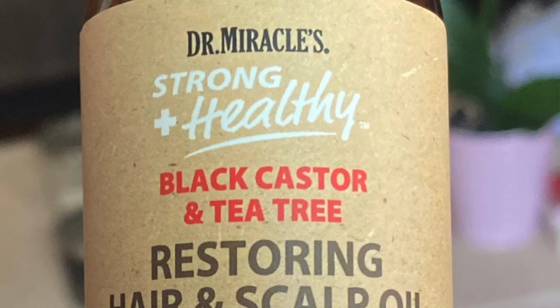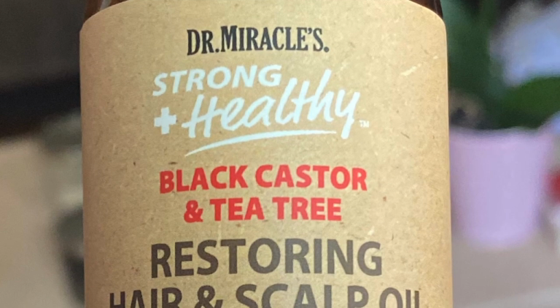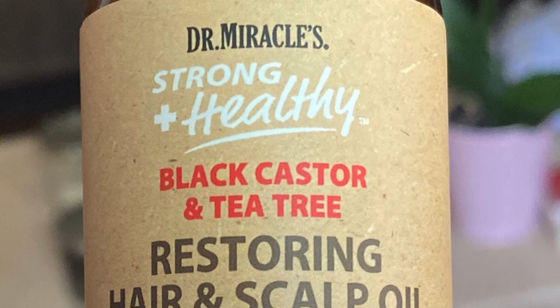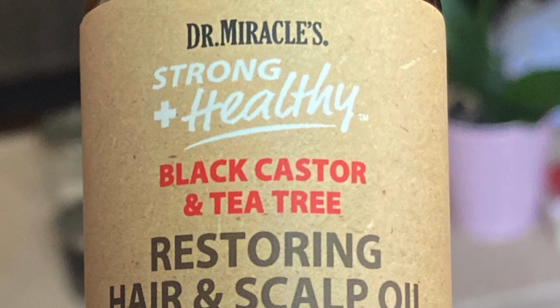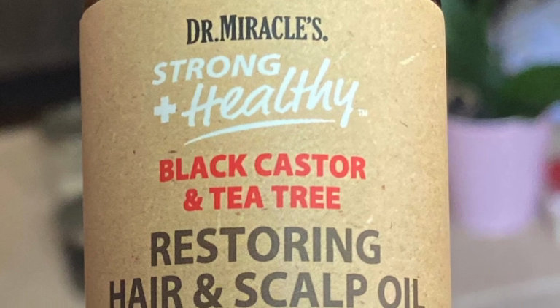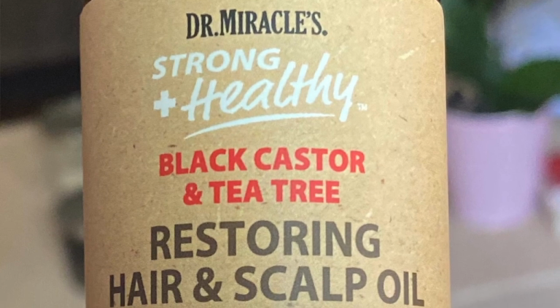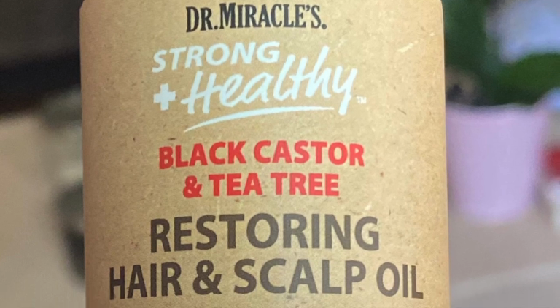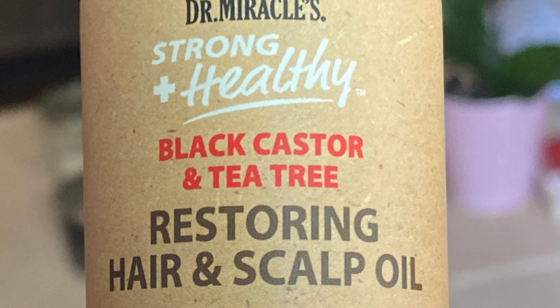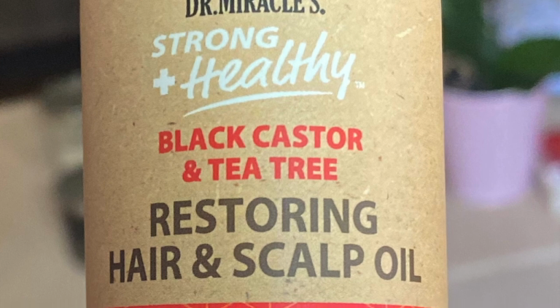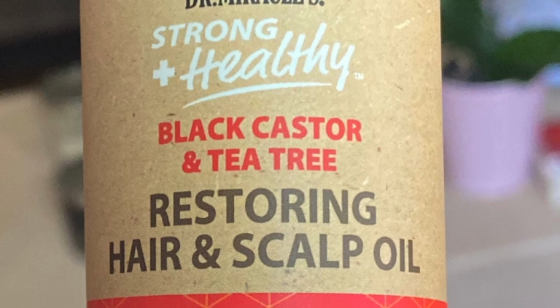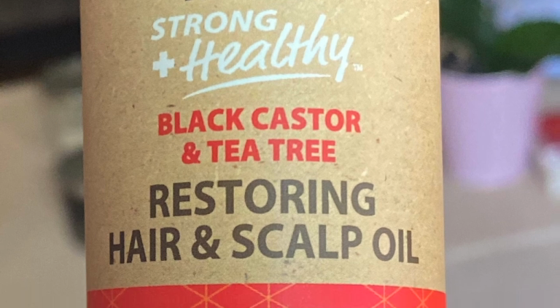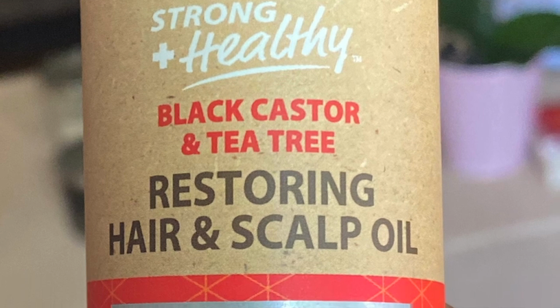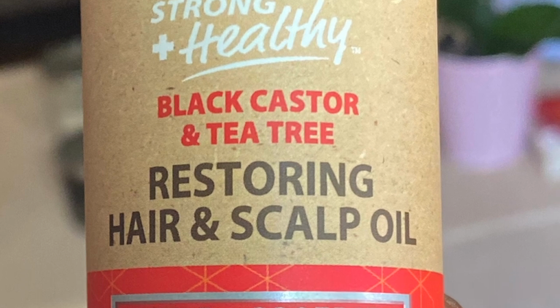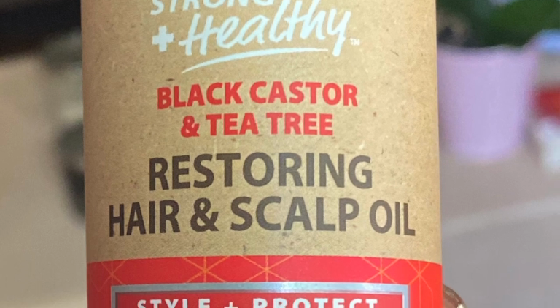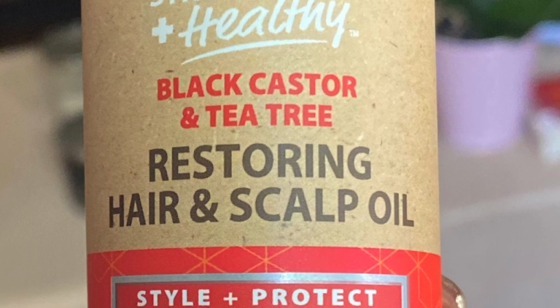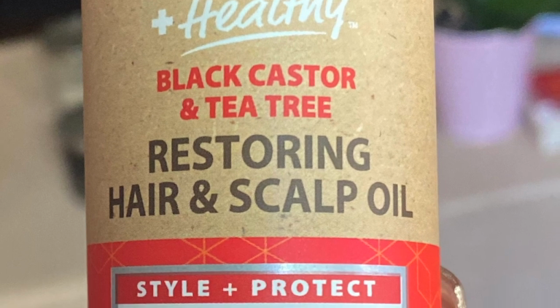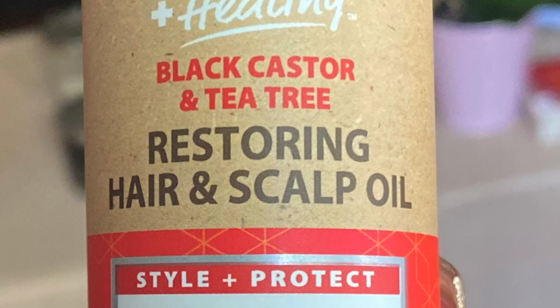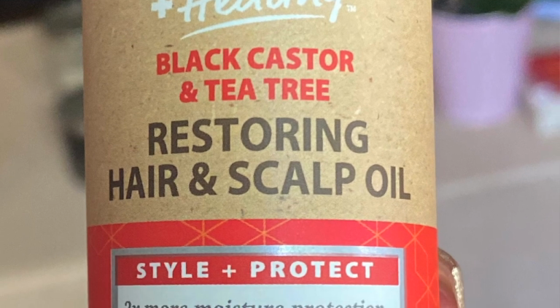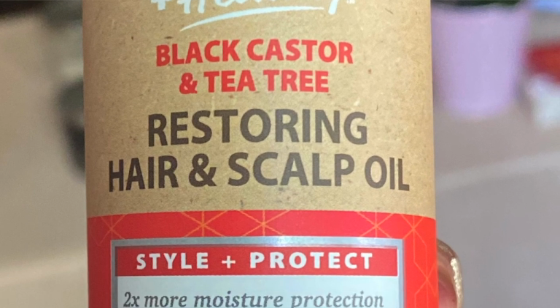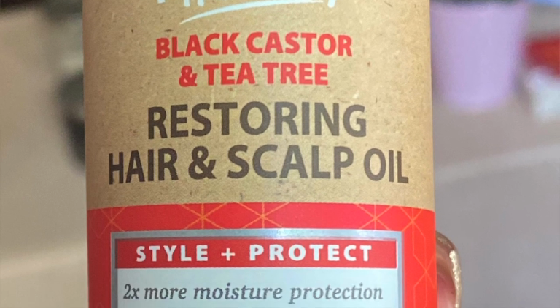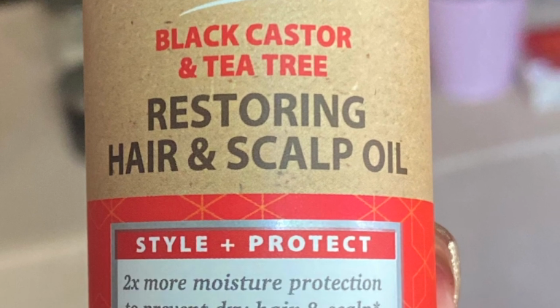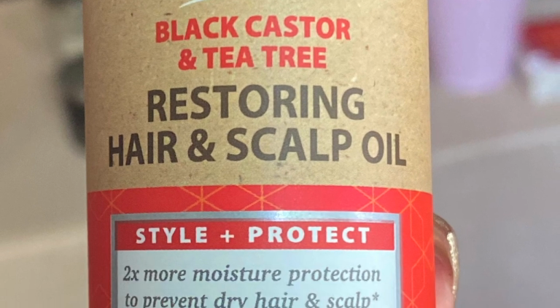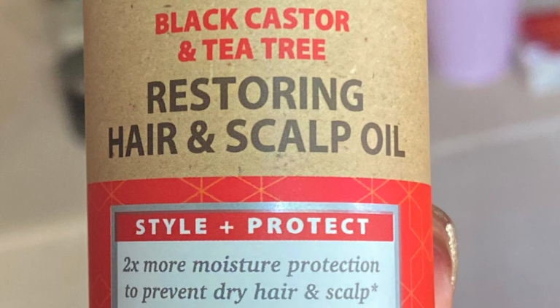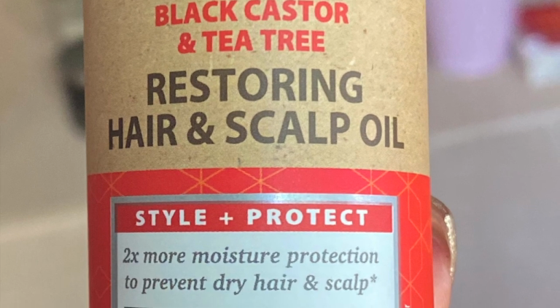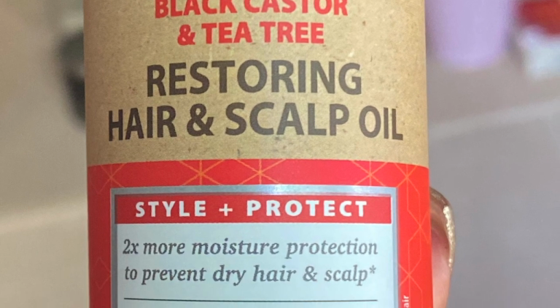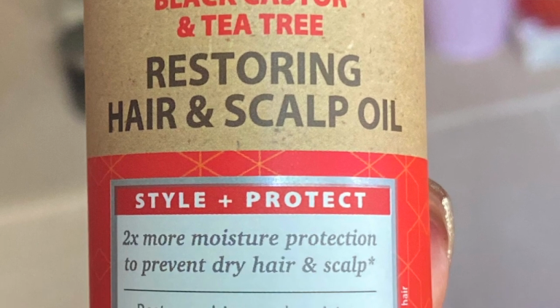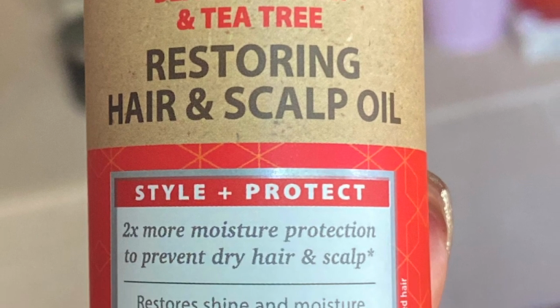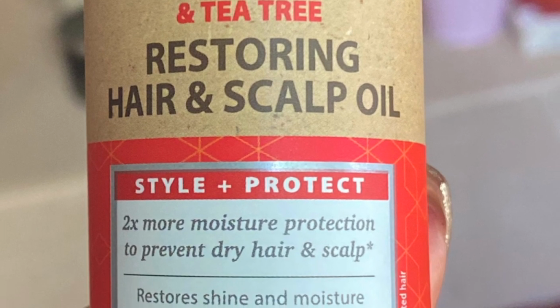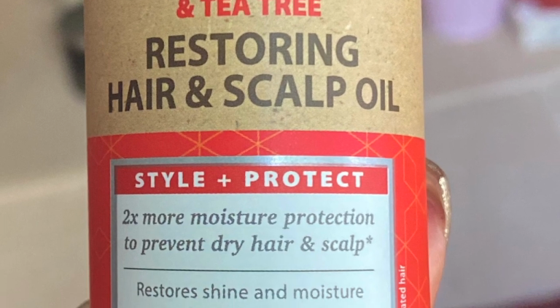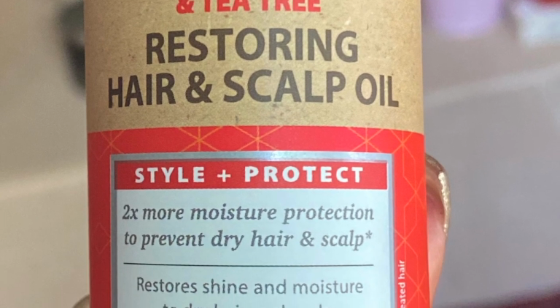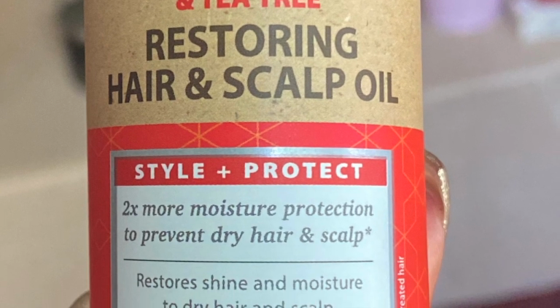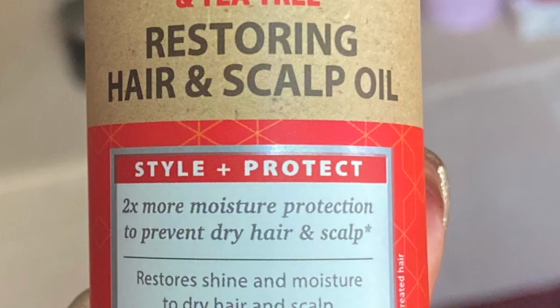Then we have the Dr. Miracle's Strong and Healthy Black Castor and Tea Tree Restoring Hair and Scalp Oil.